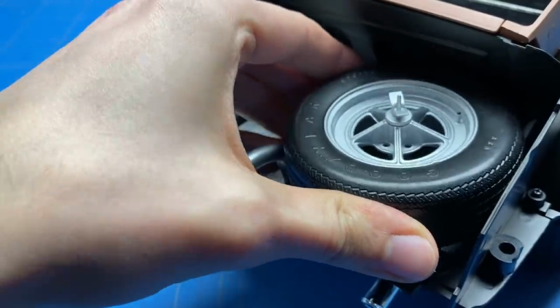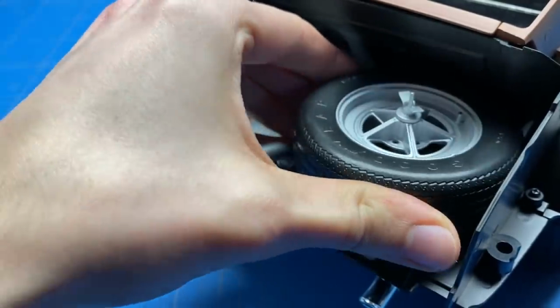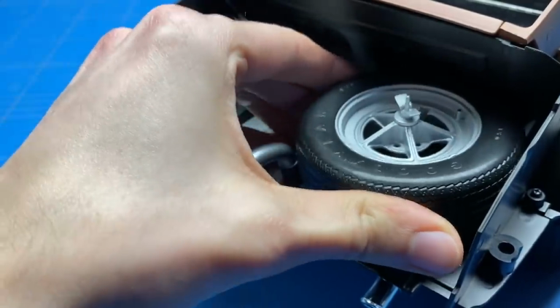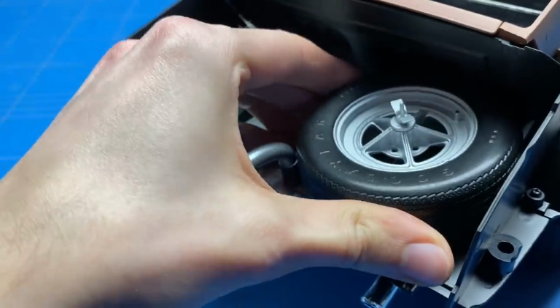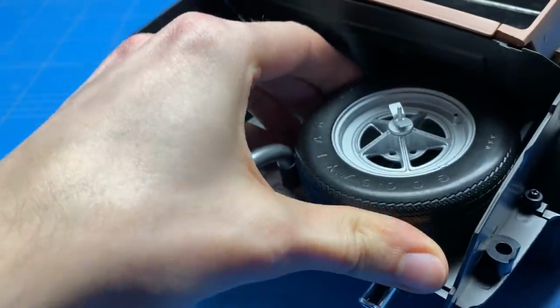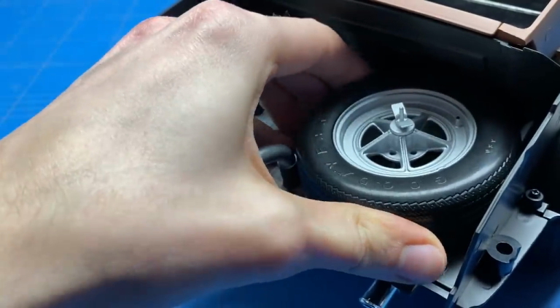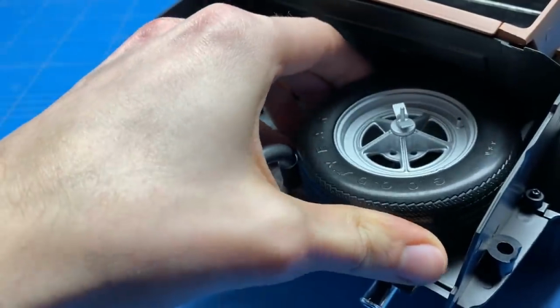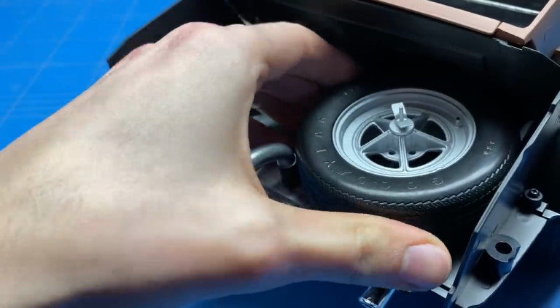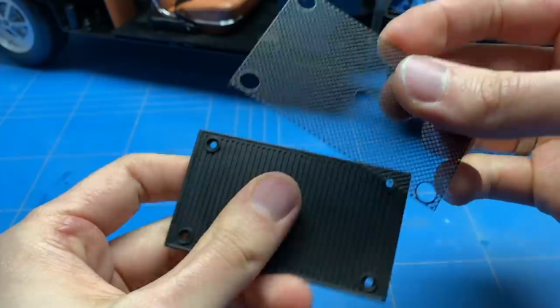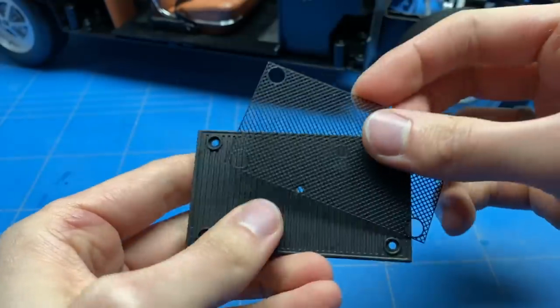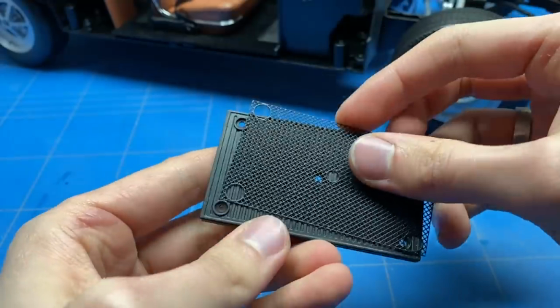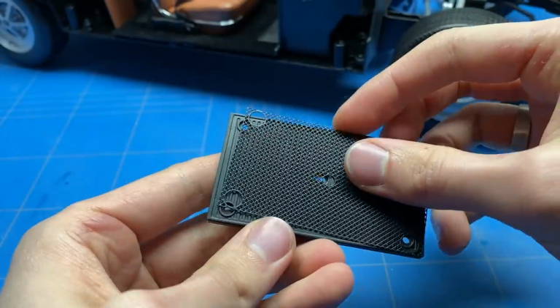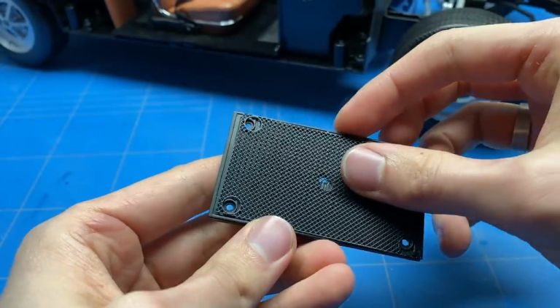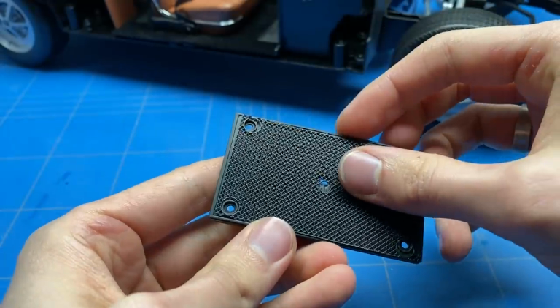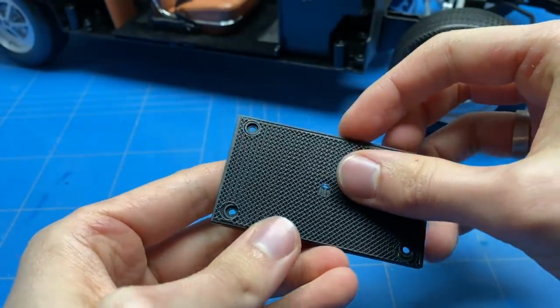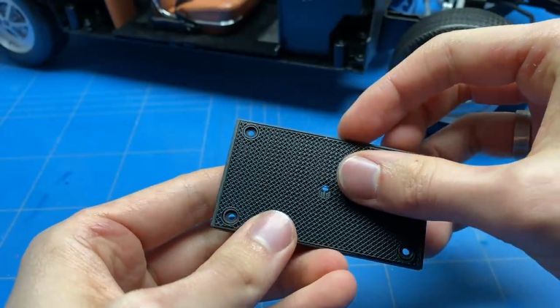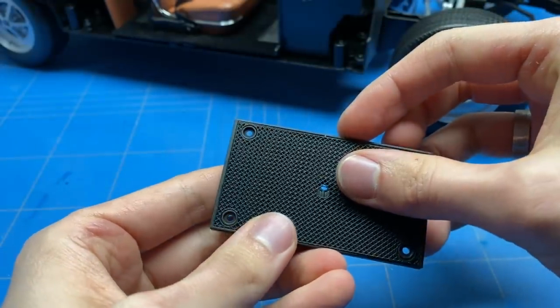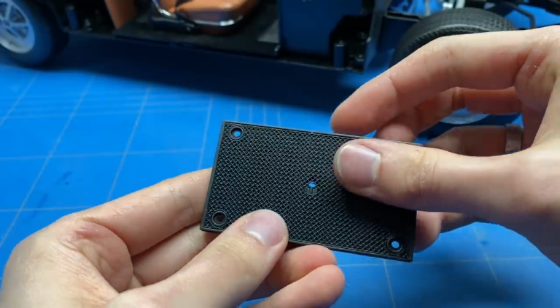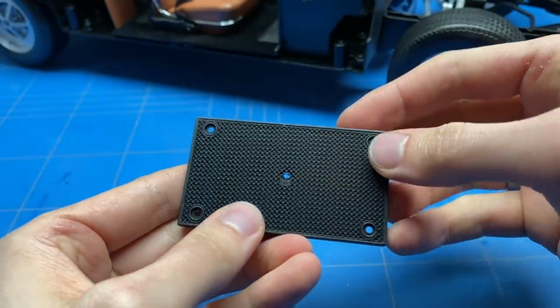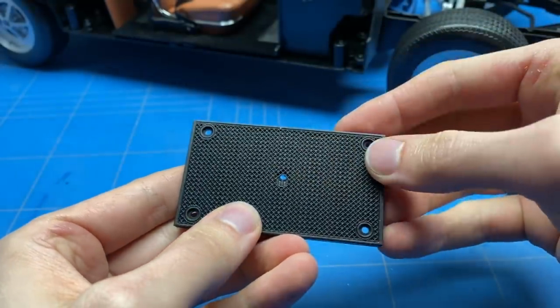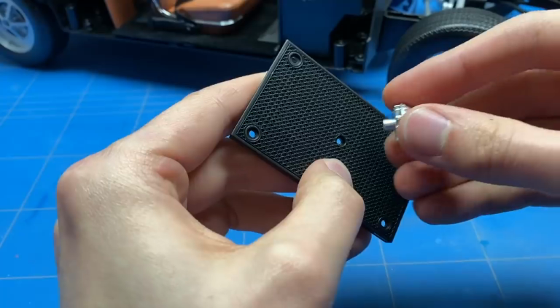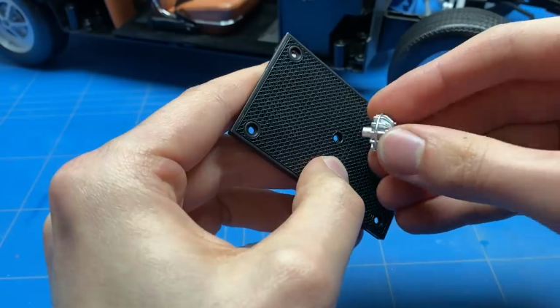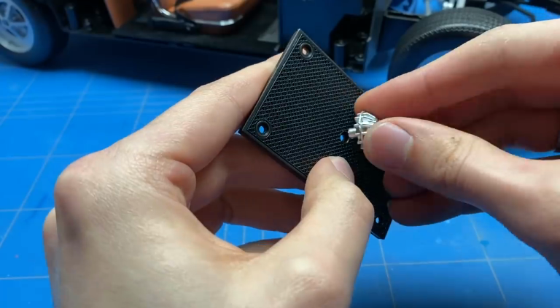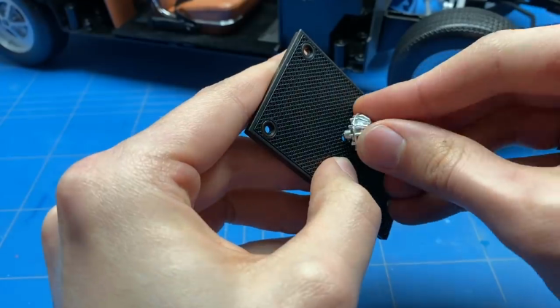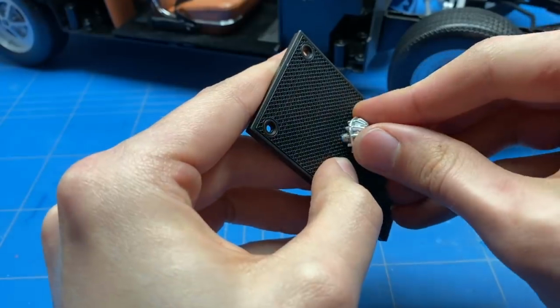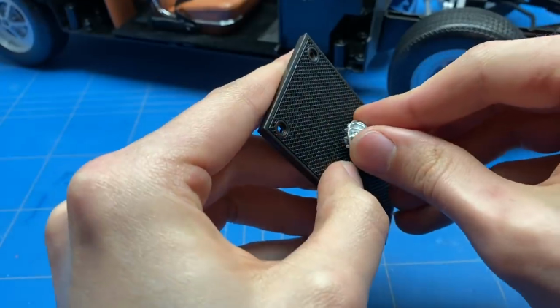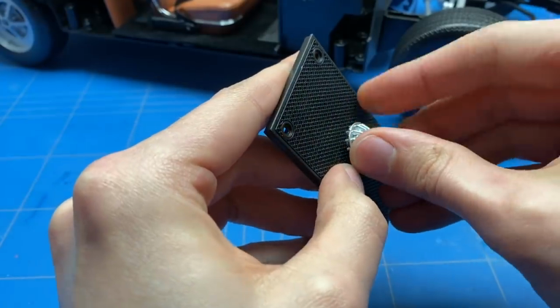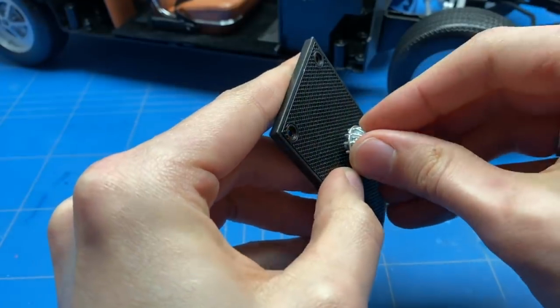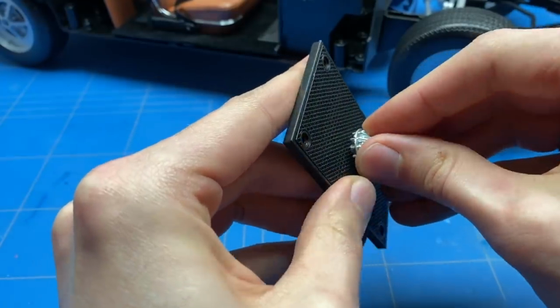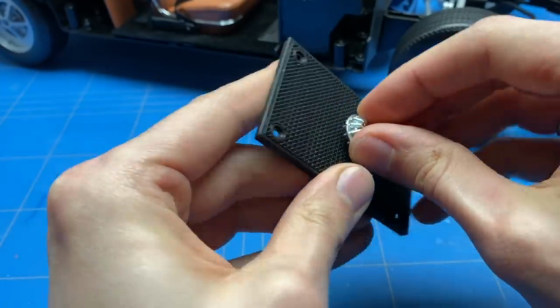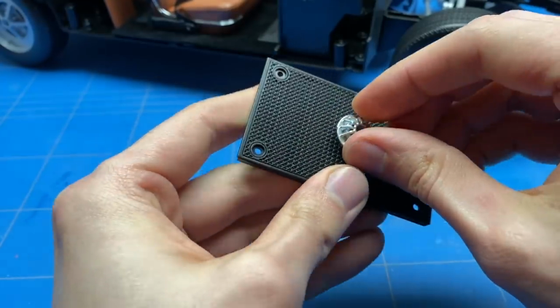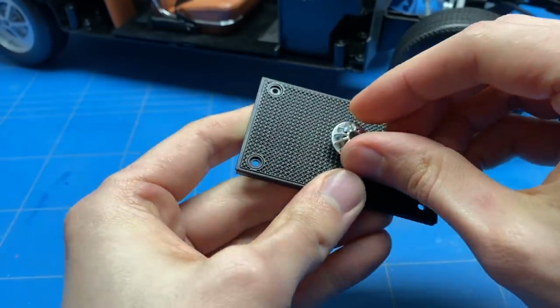With the chassis and interior now combined and the trunk finished up, it's time to move on to the engine bay and start those sub-assemblies.